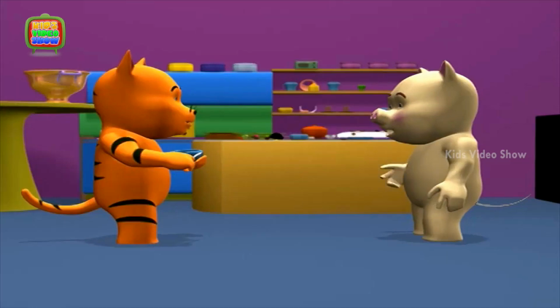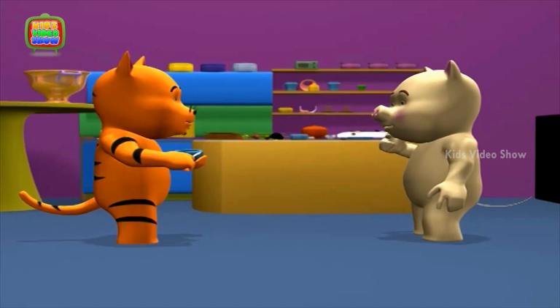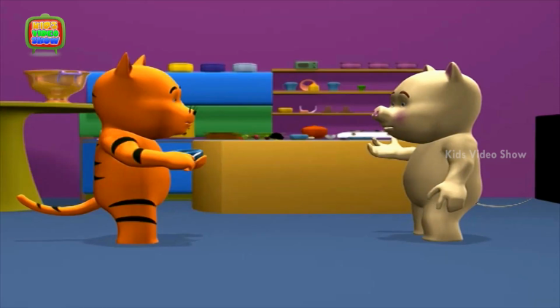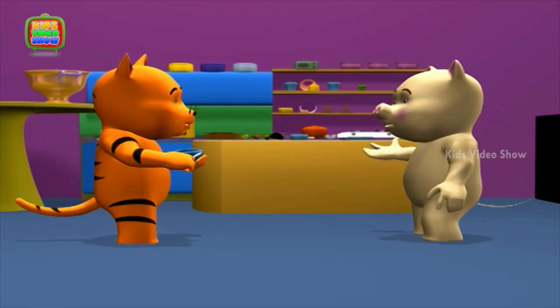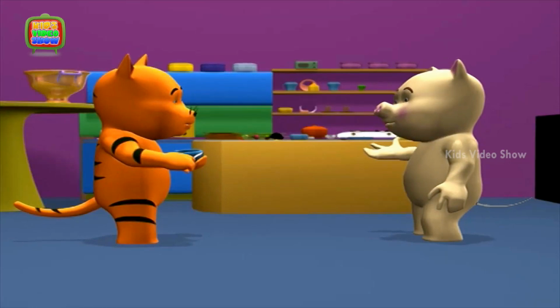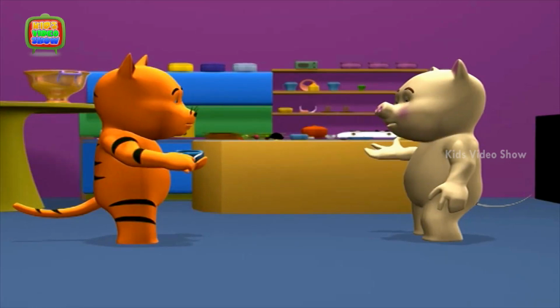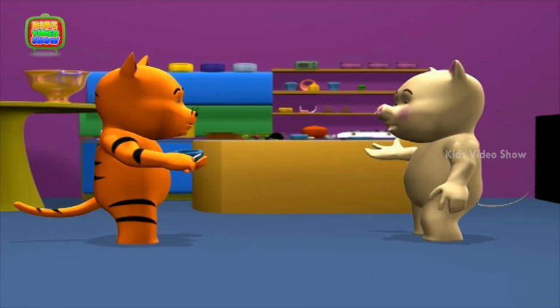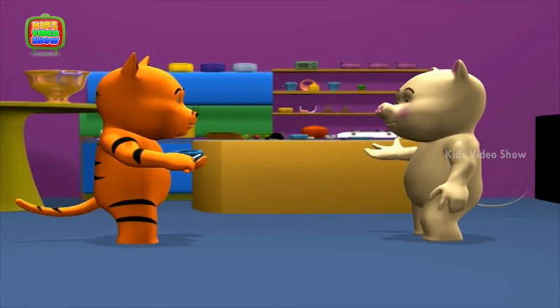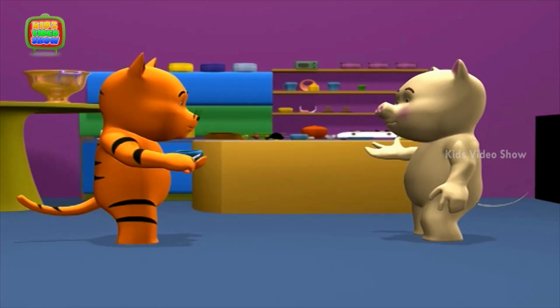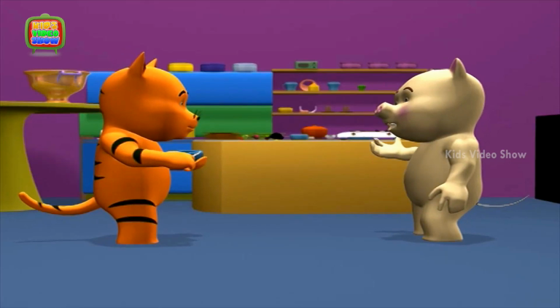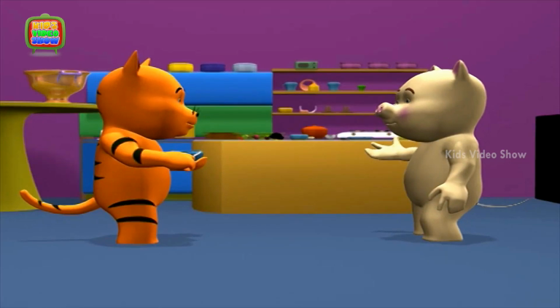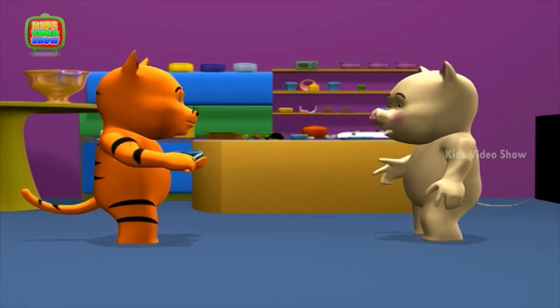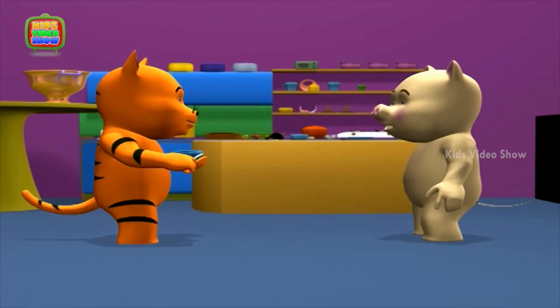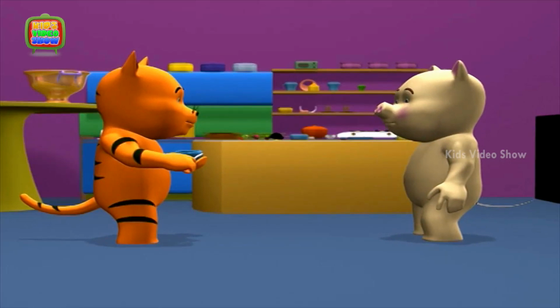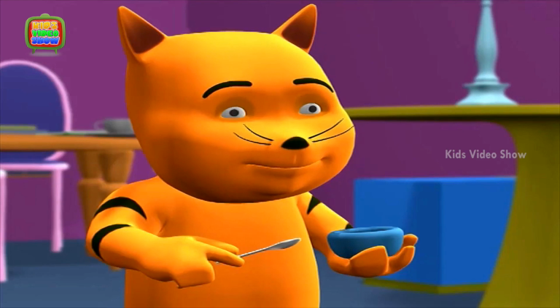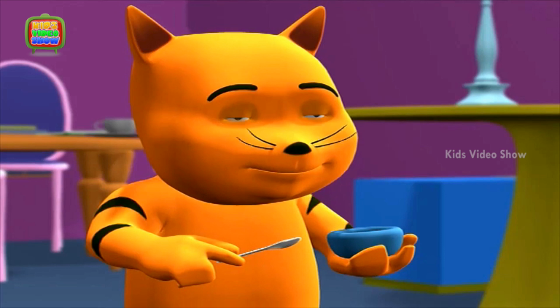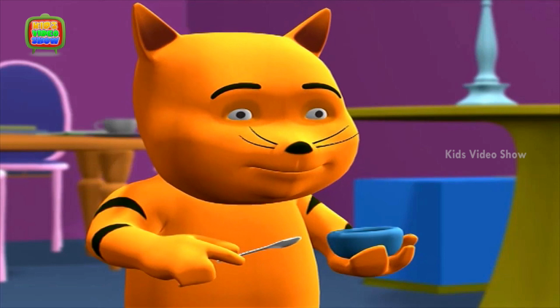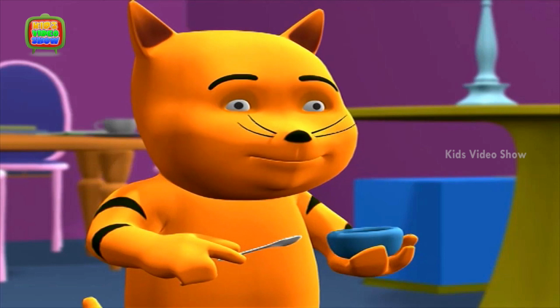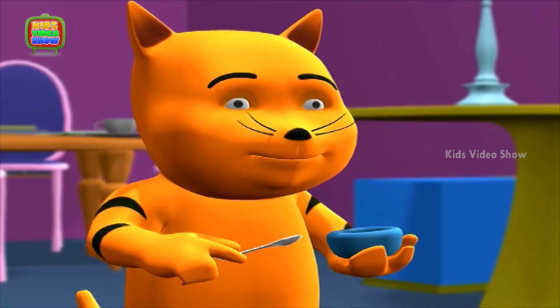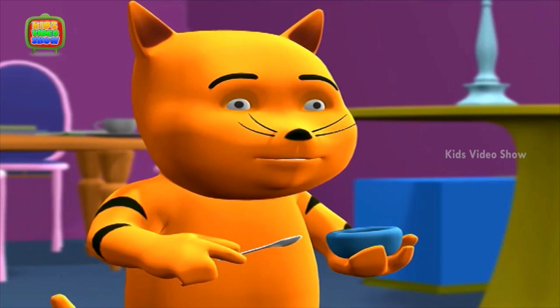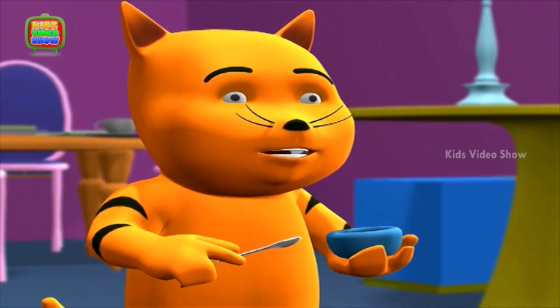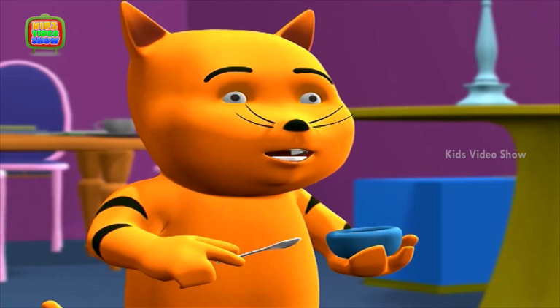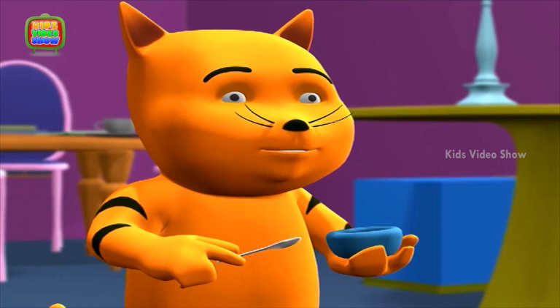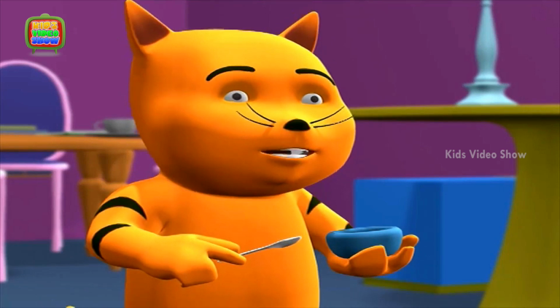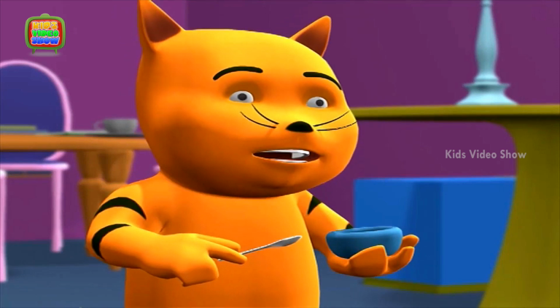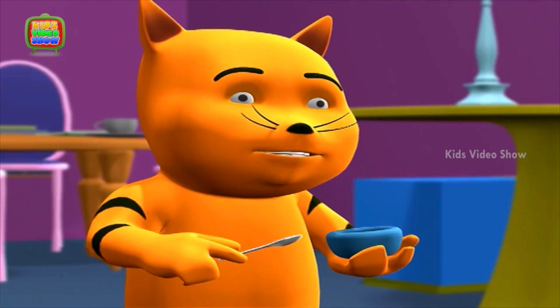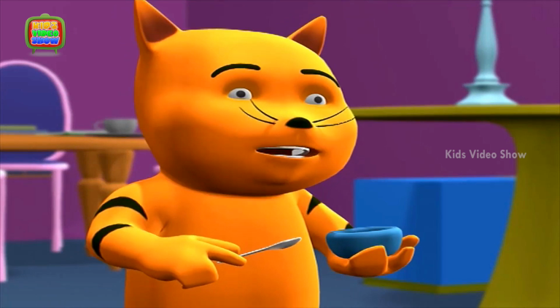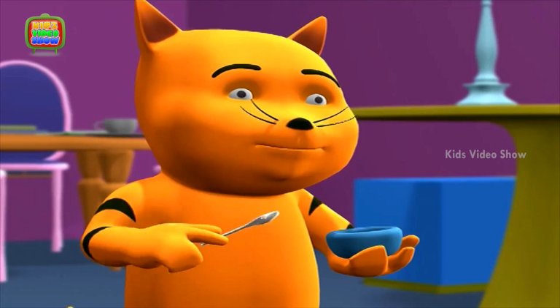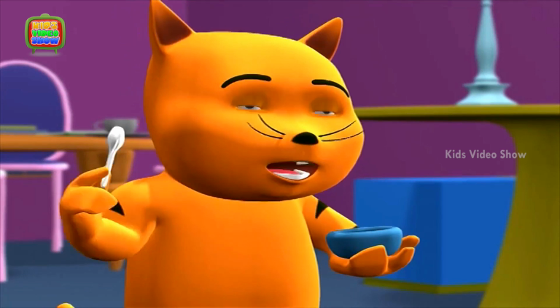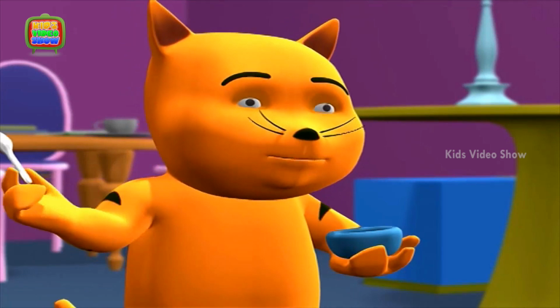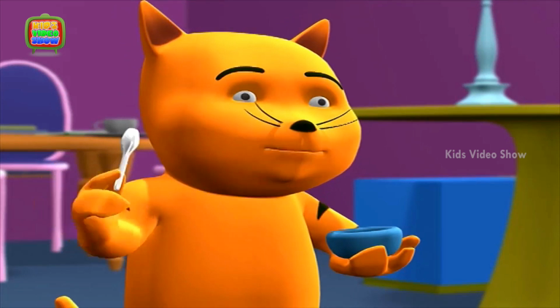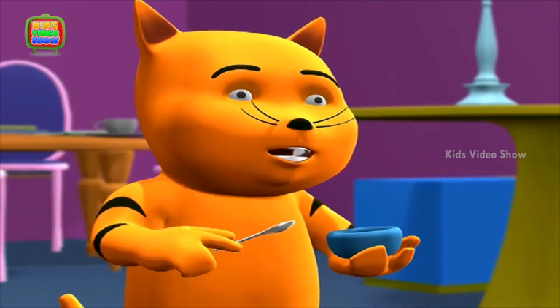What are you eating? It looks very tasty. I found this bottle of honey in an old cupboard at home.